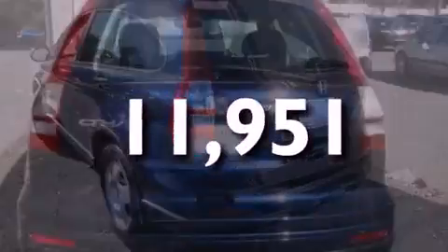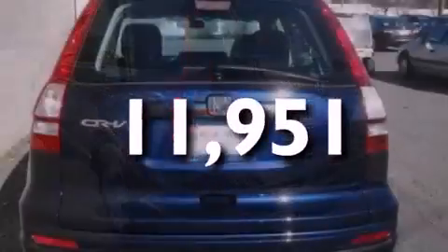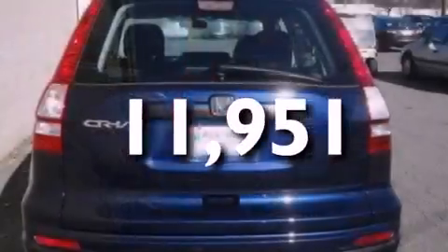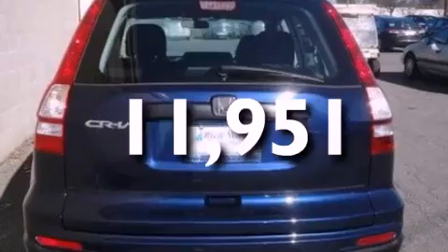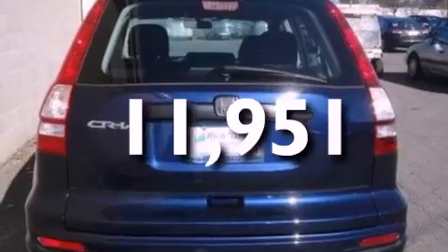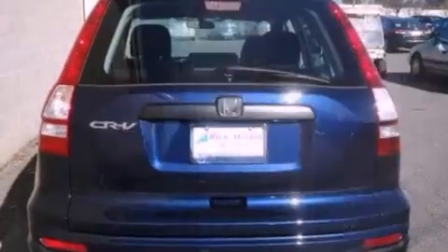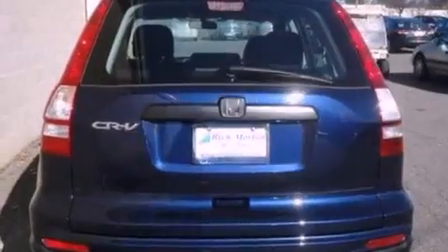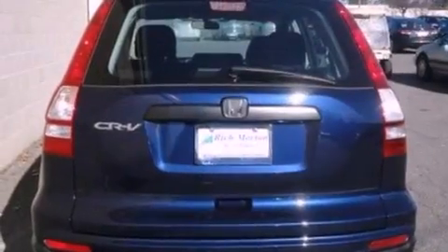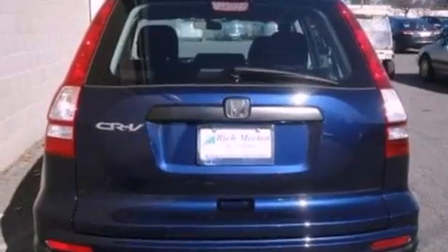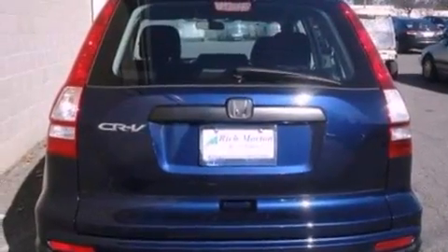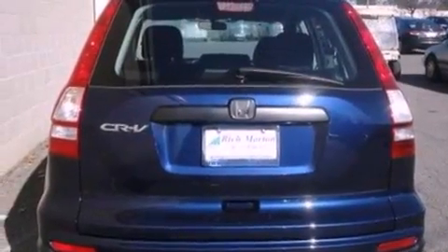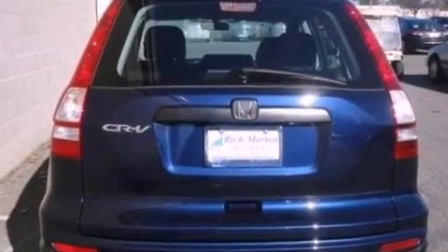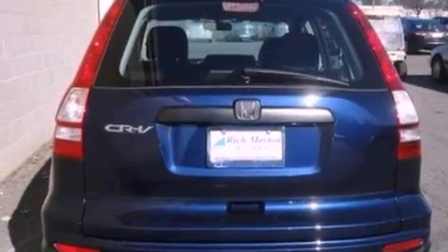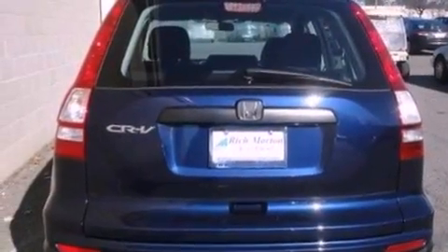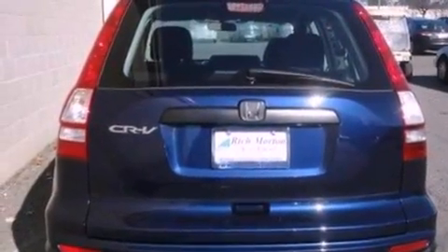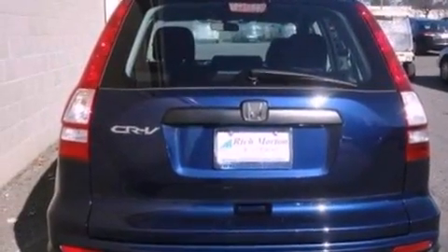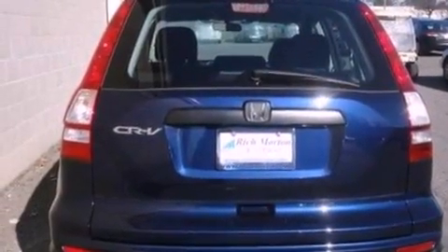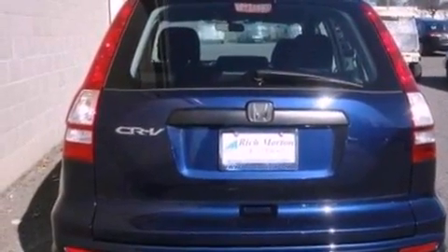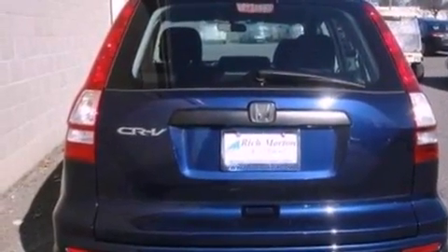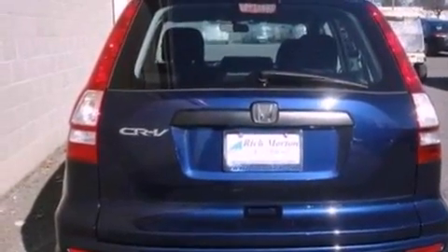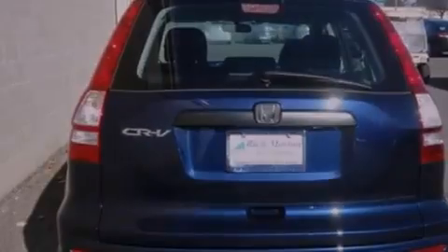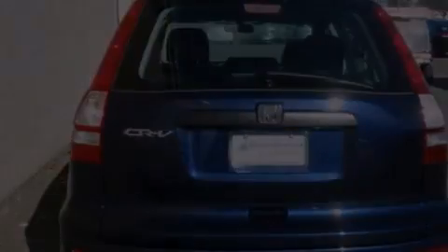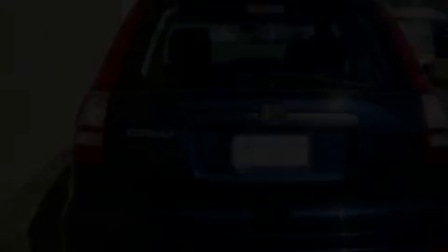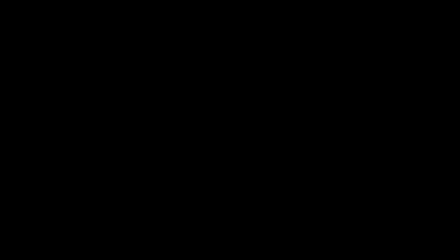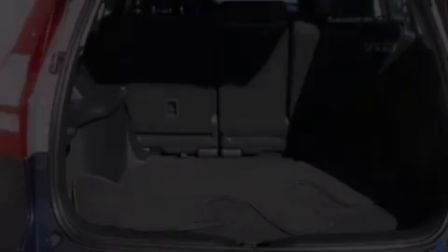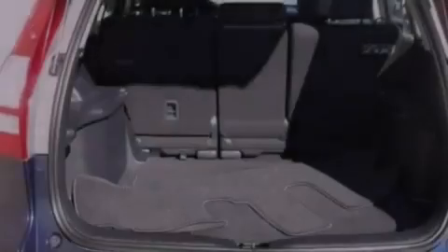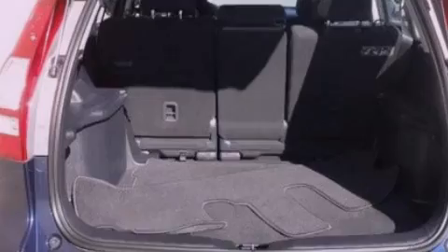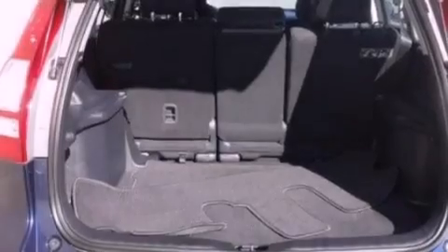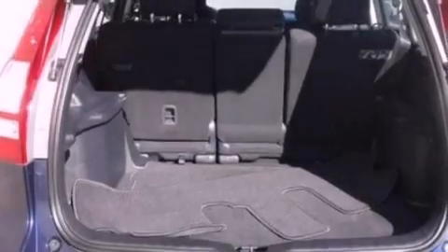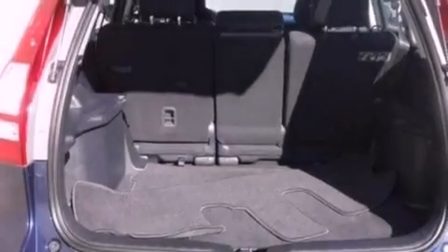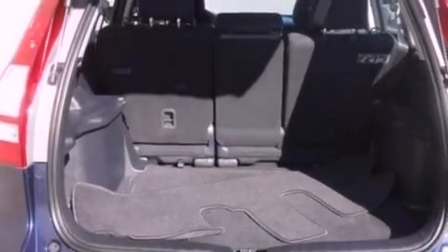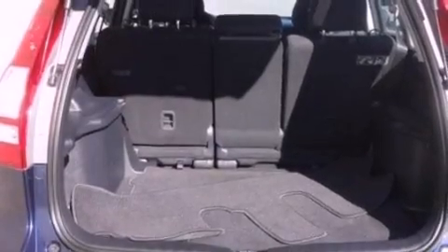With an EPA estimated rating of 28 miles per gallon on the highway, this automobile helps leave money in your pocket where you want it.